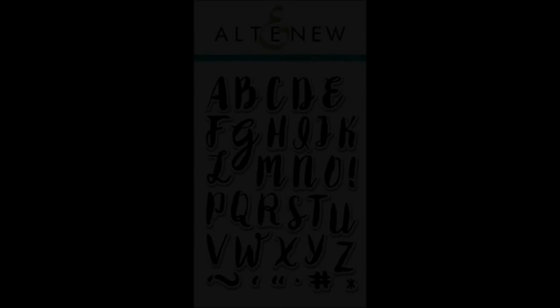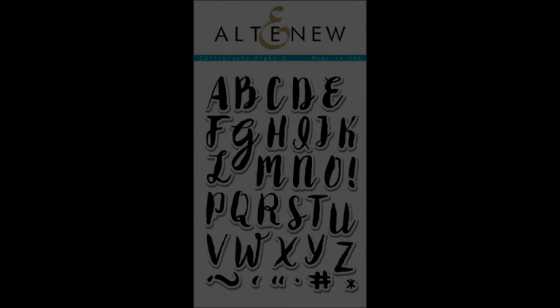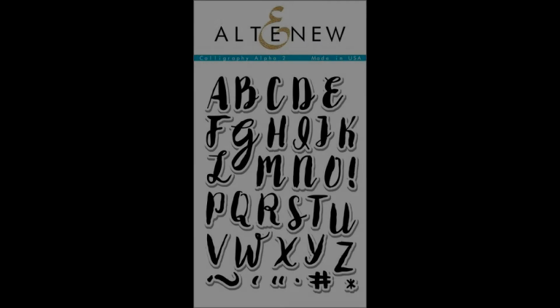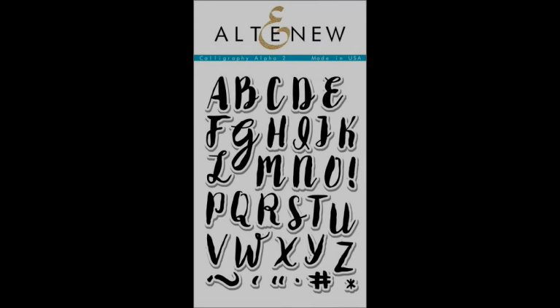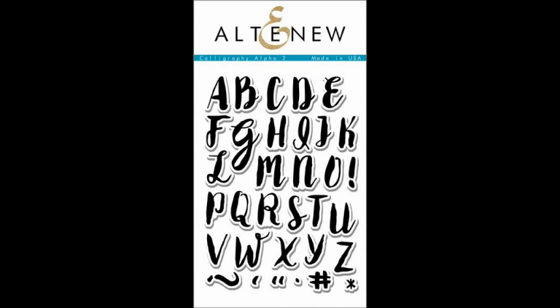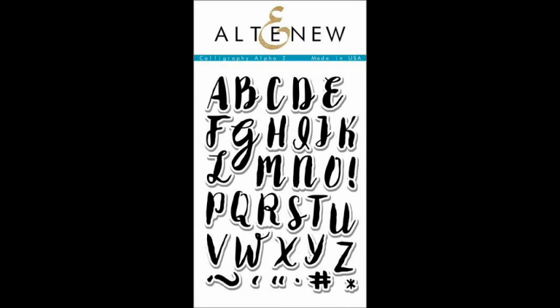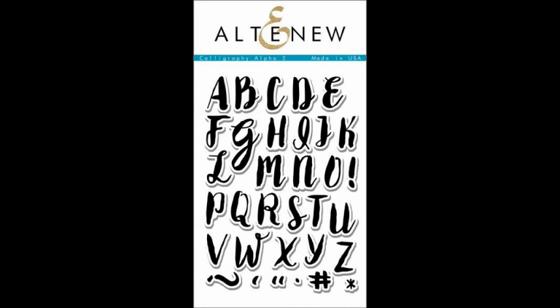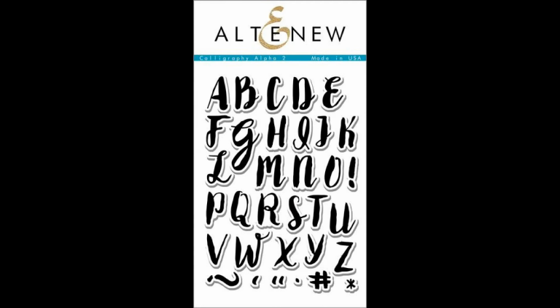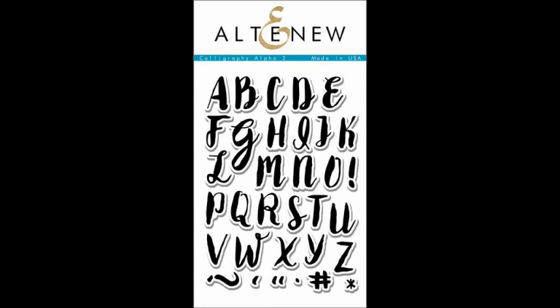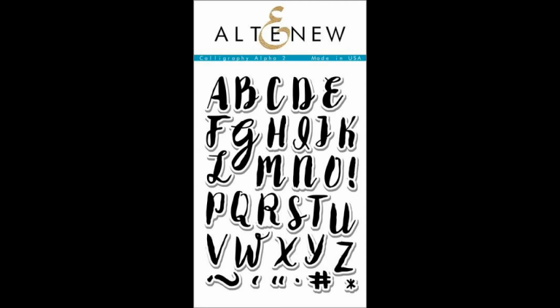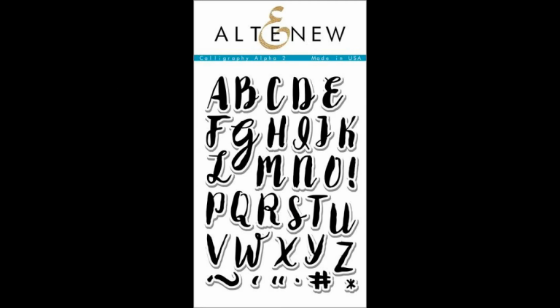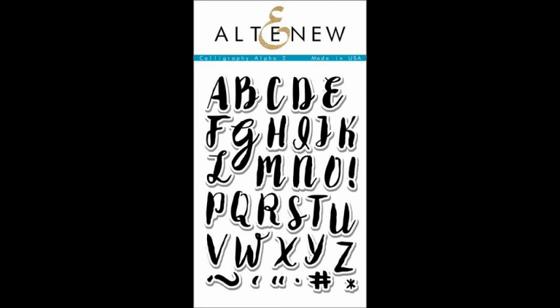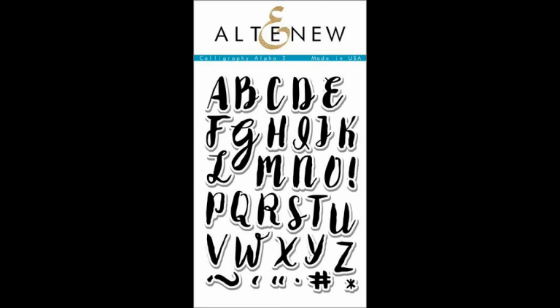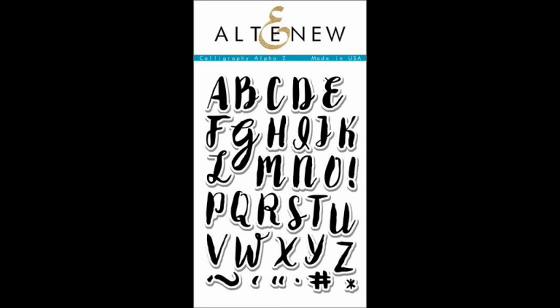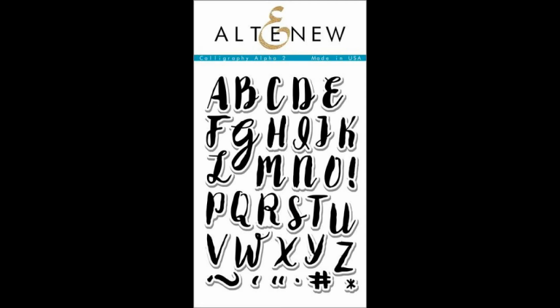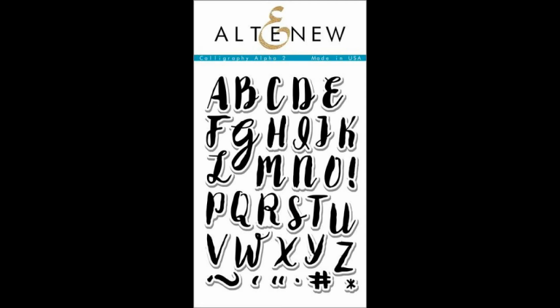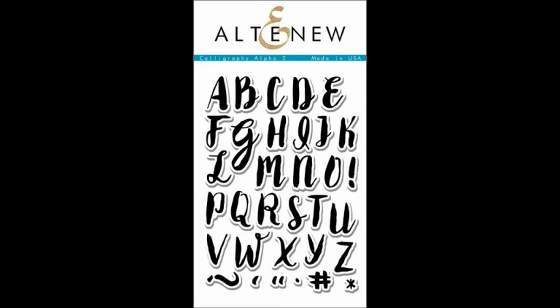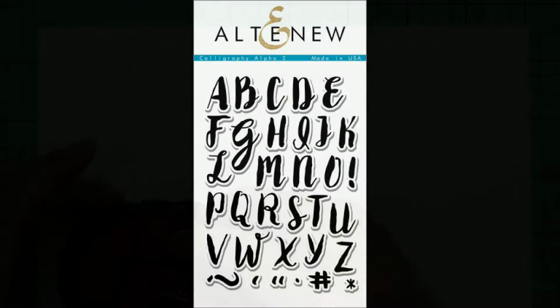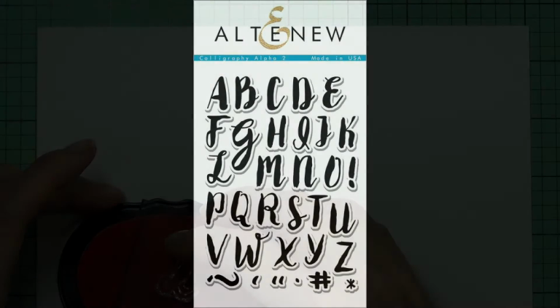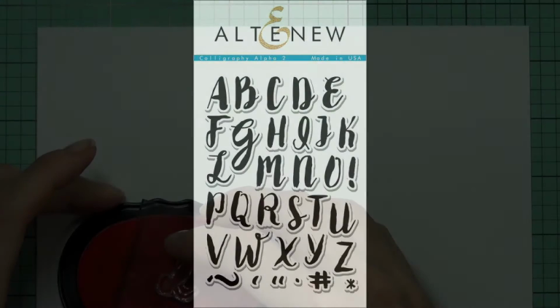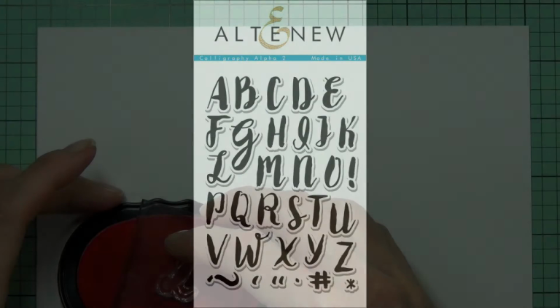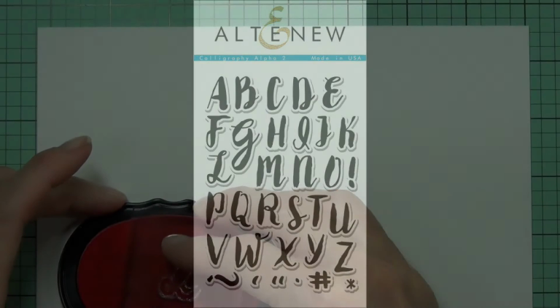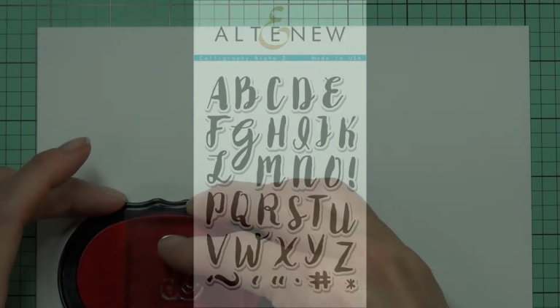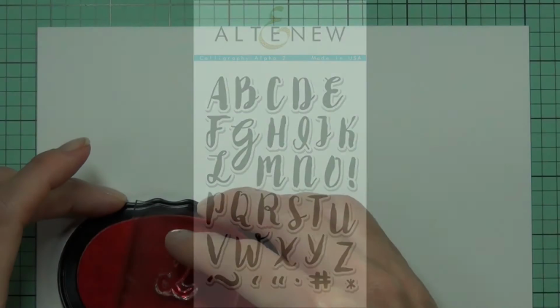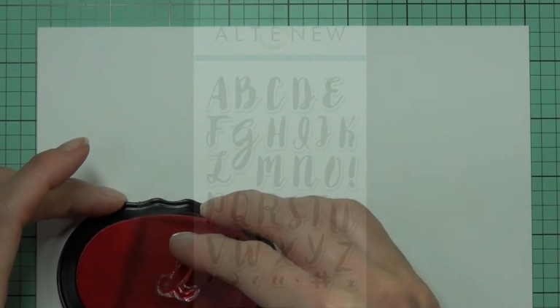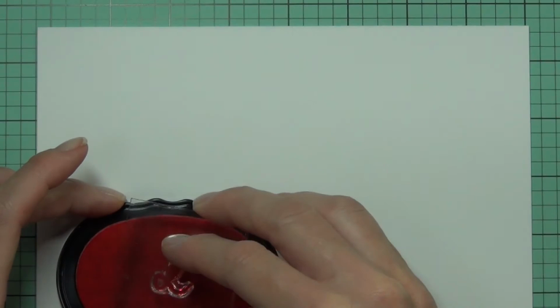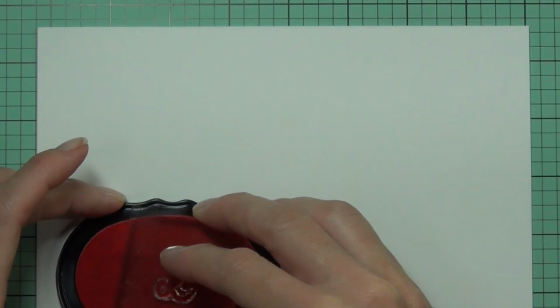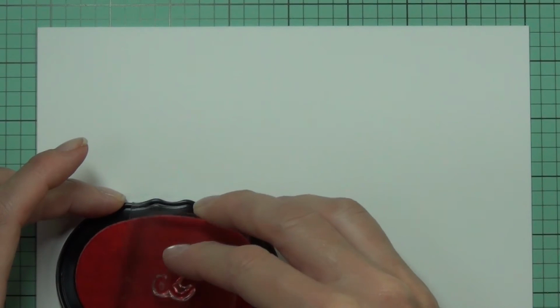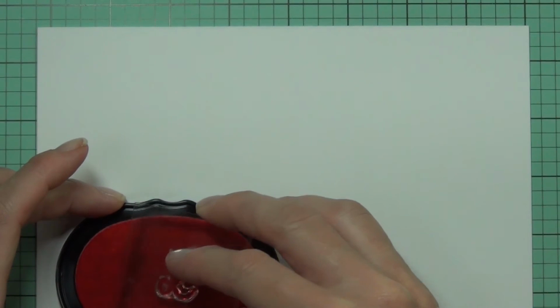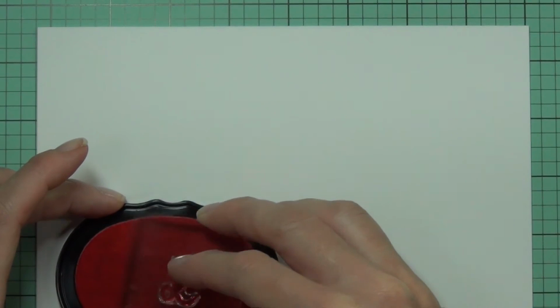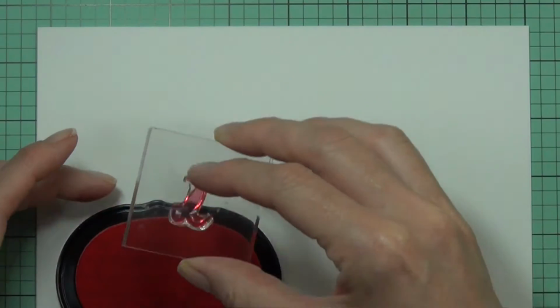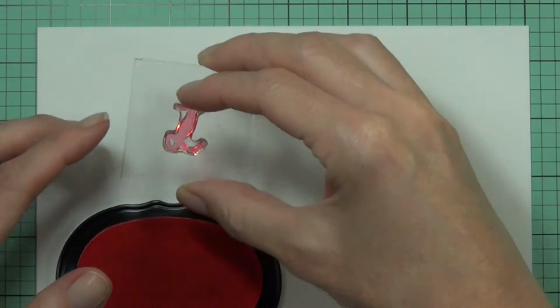This is the Calligraphy Alpha Uppercase Stamp Set from Altenew. This is a 4x6 stamp set with 33 different alphabets.